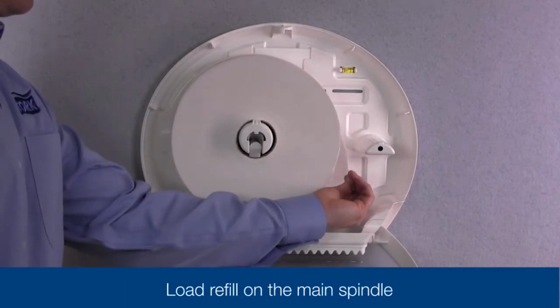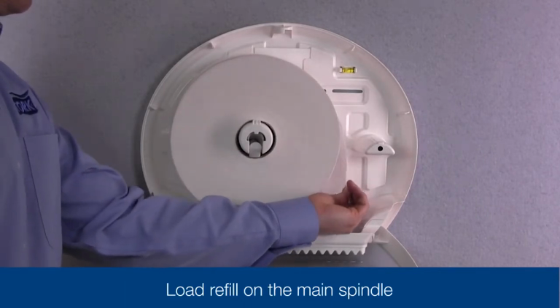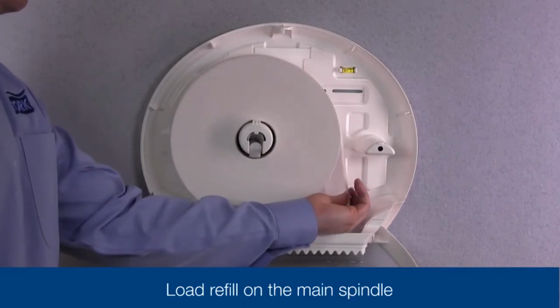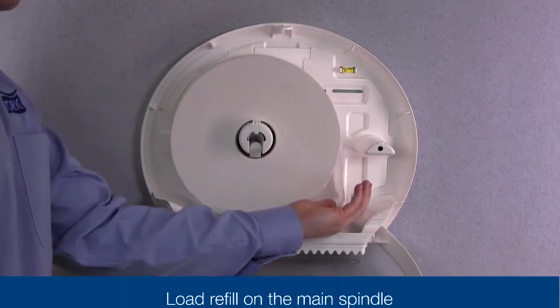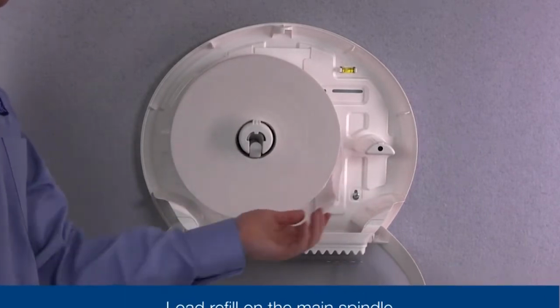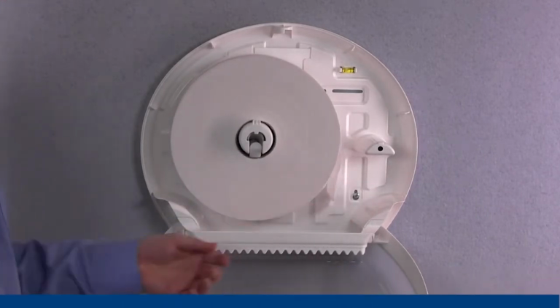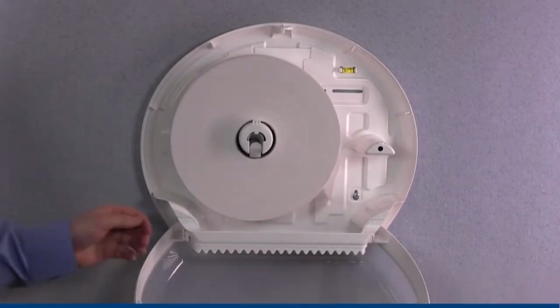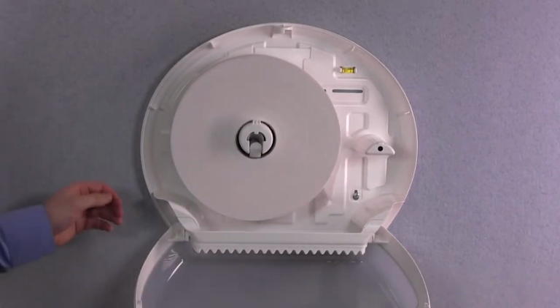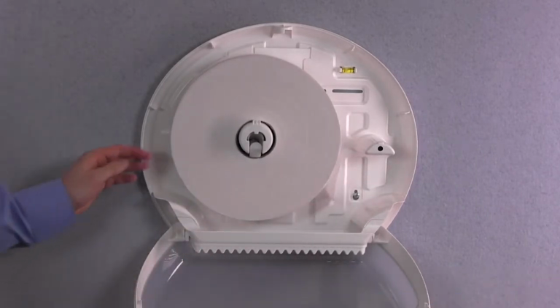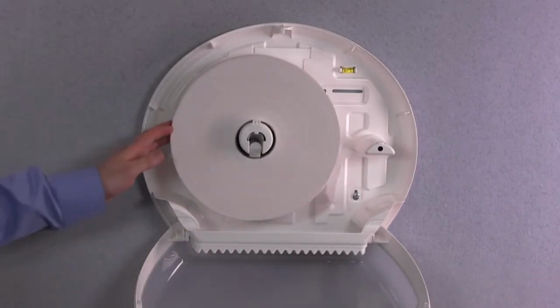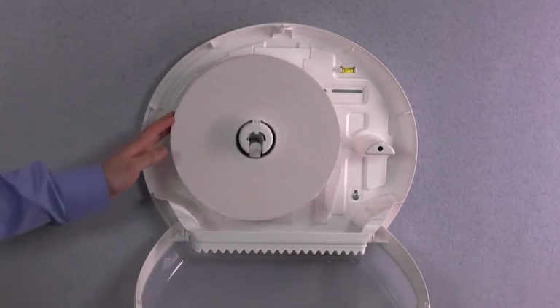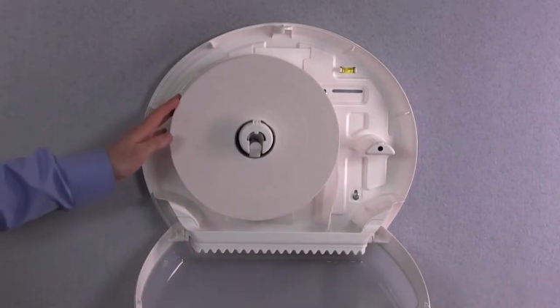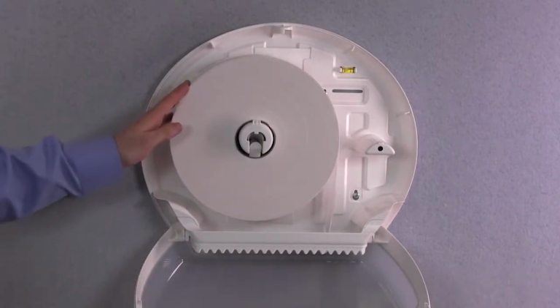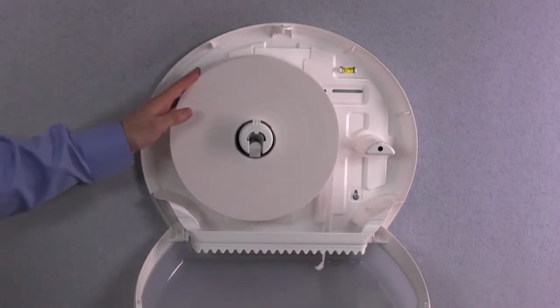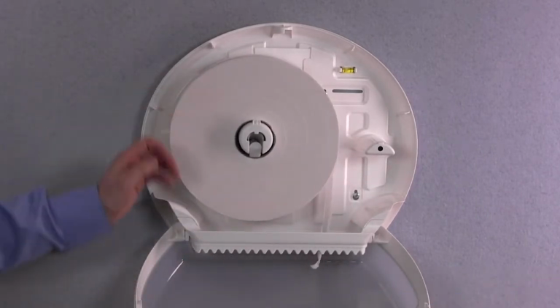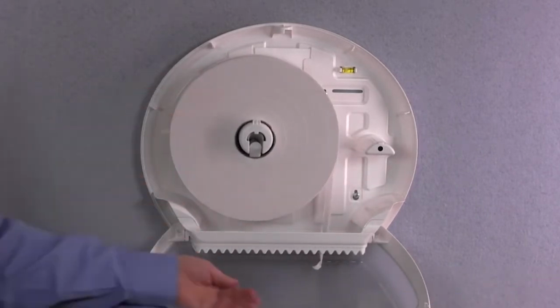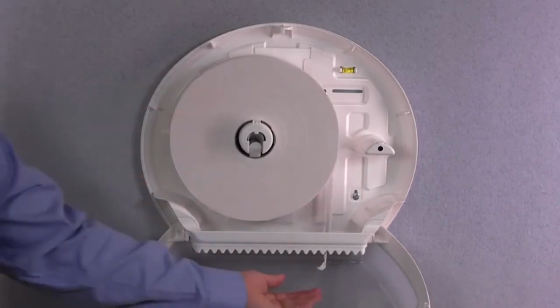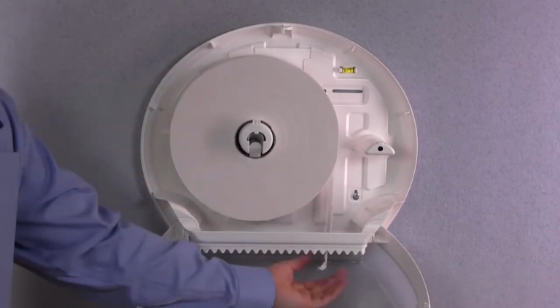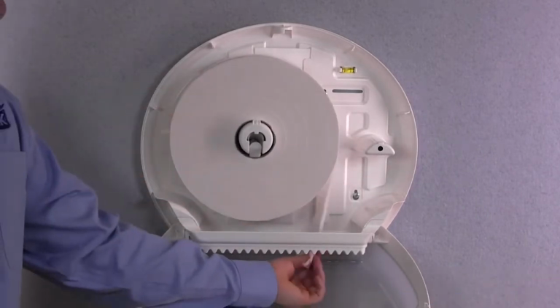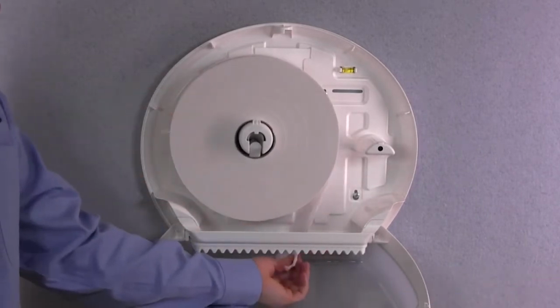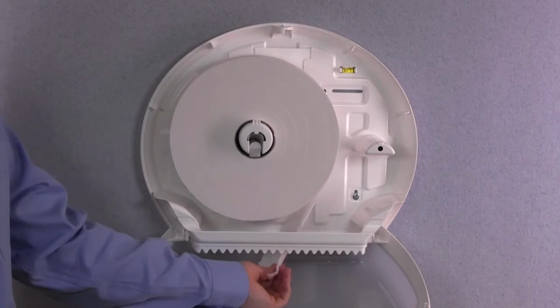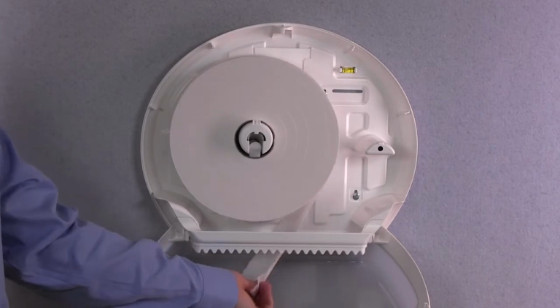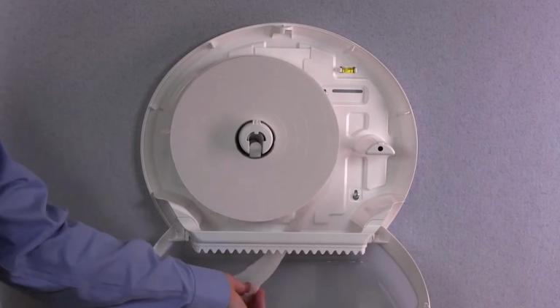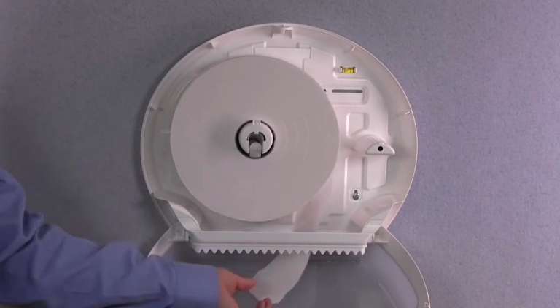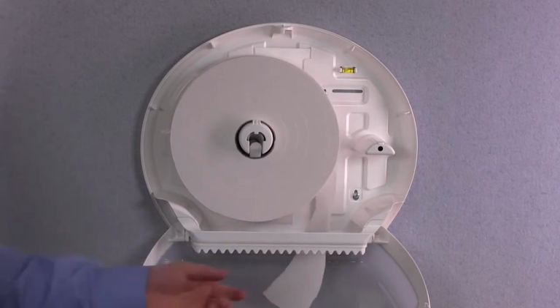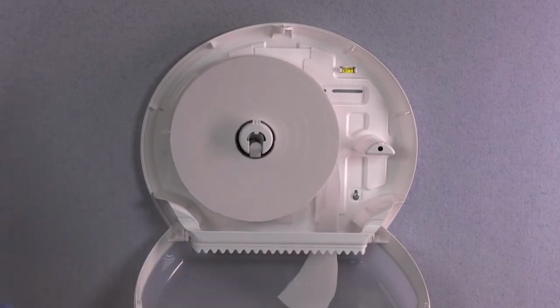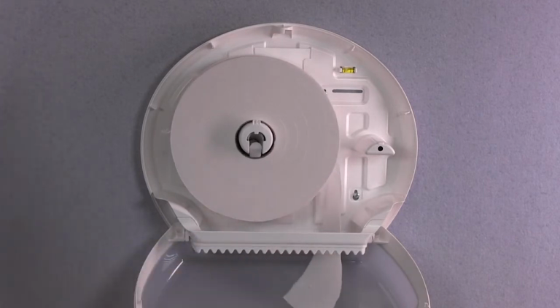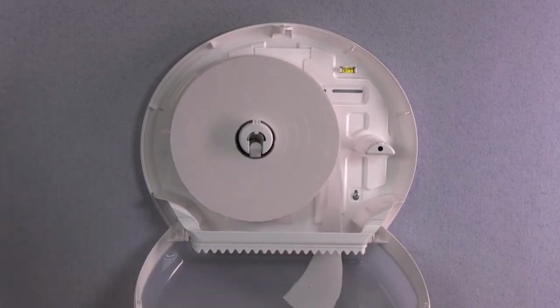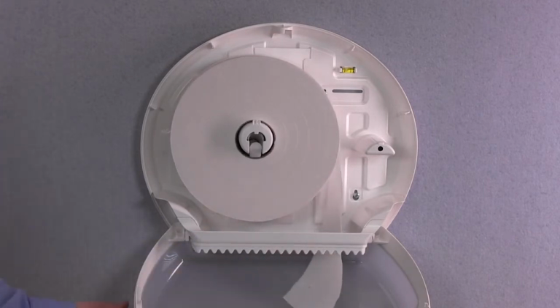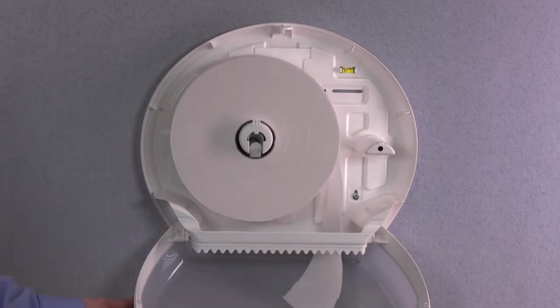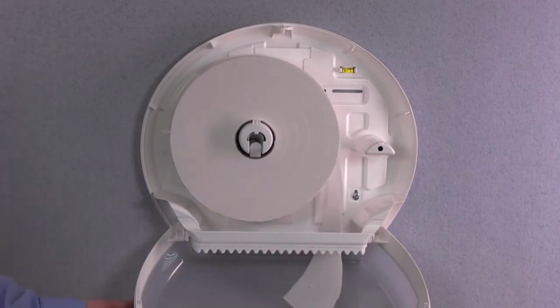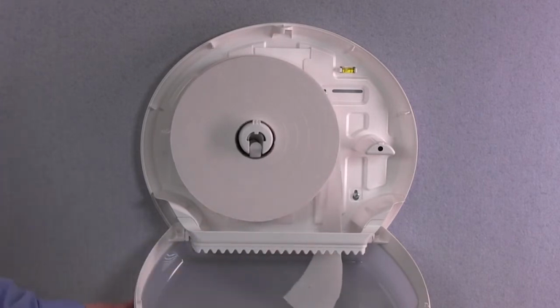Start the tail and pull through the opening. Close the cover and your dispenser is ready for use.